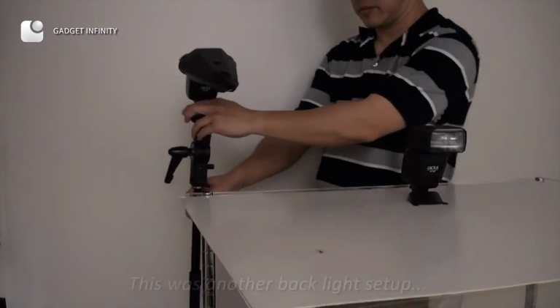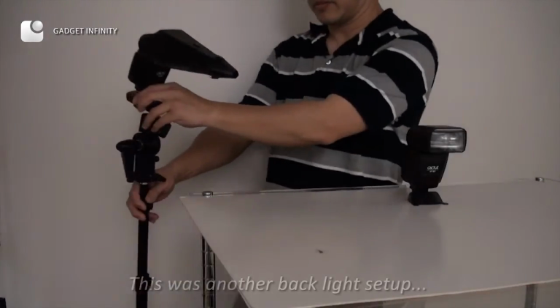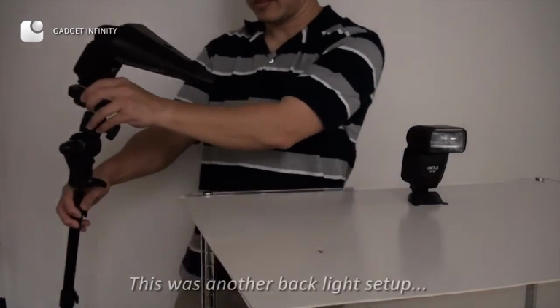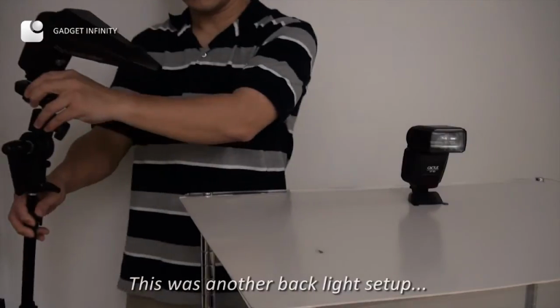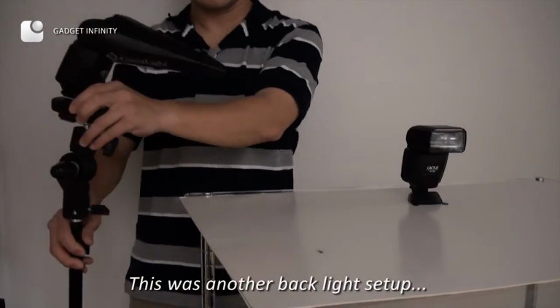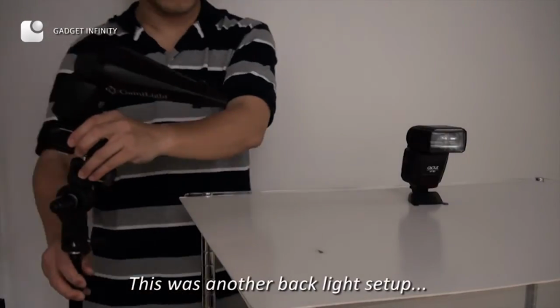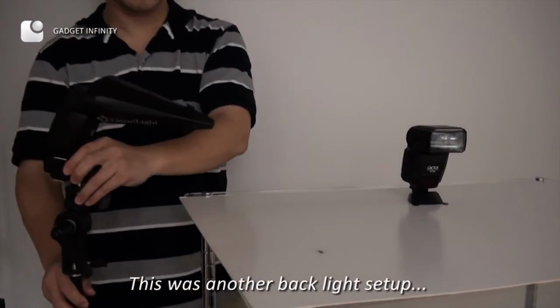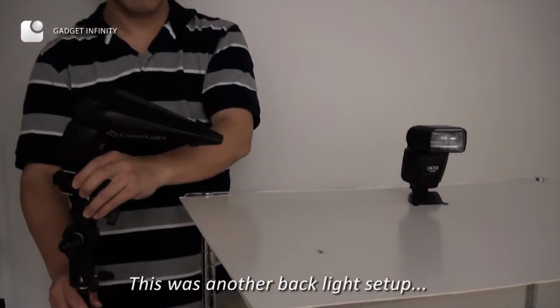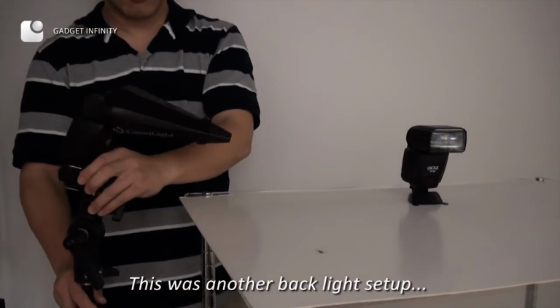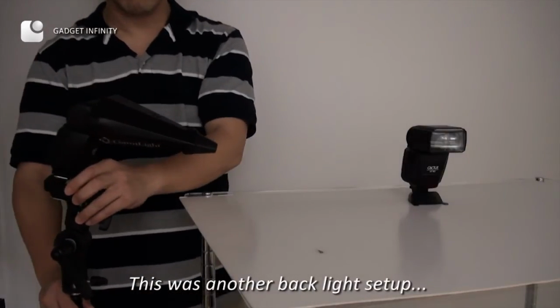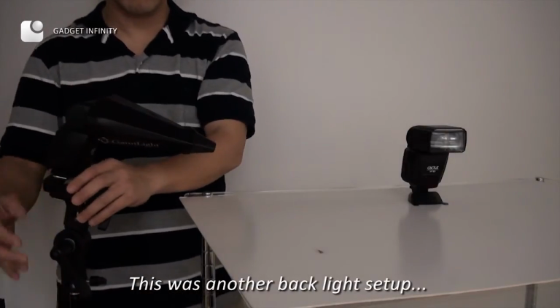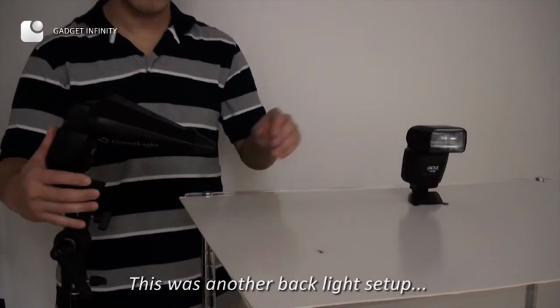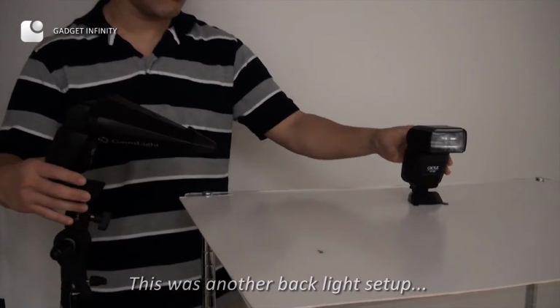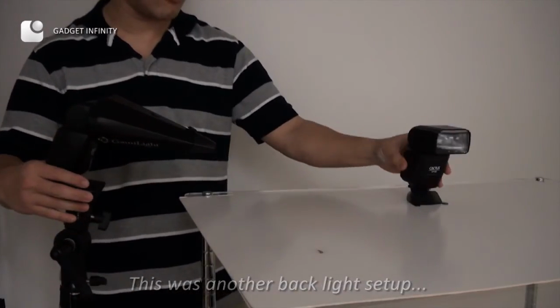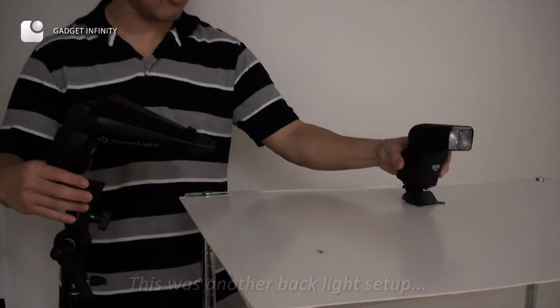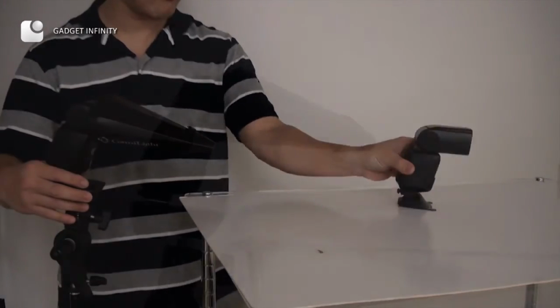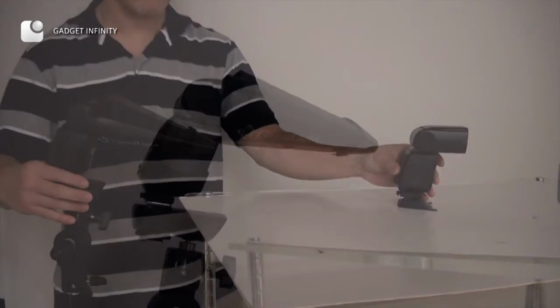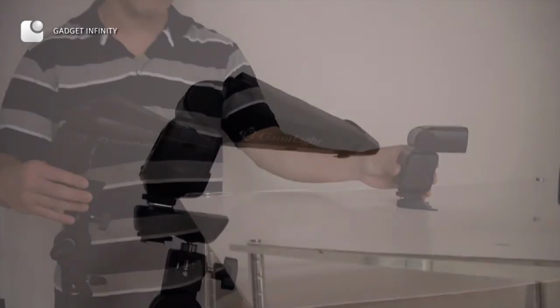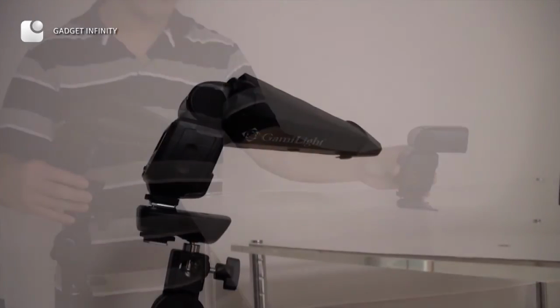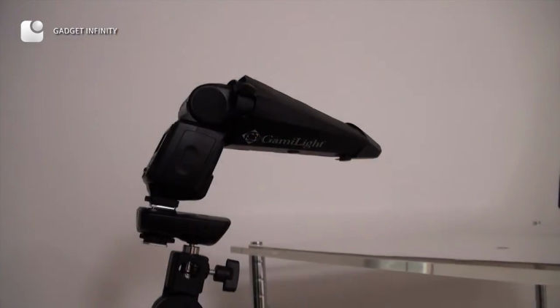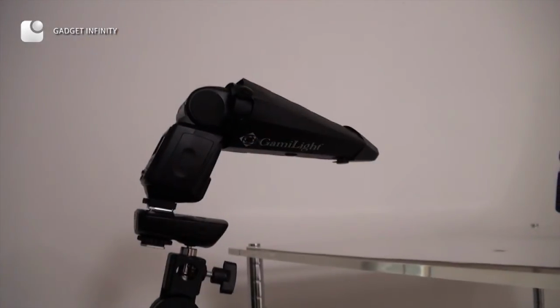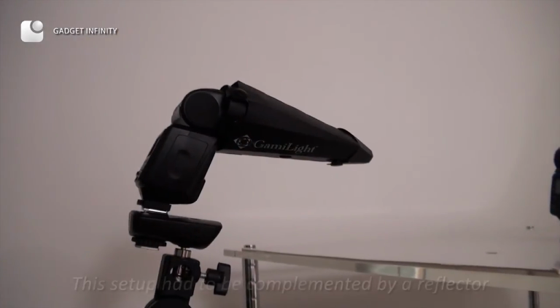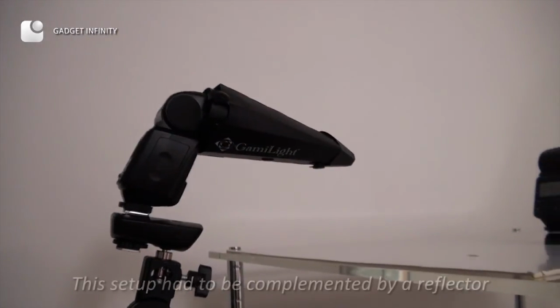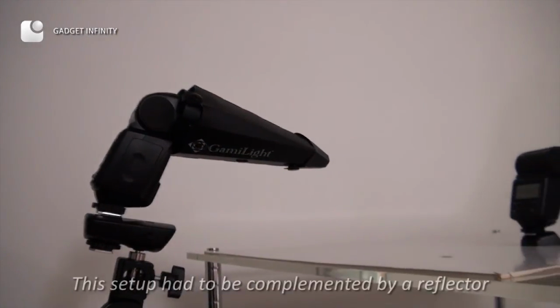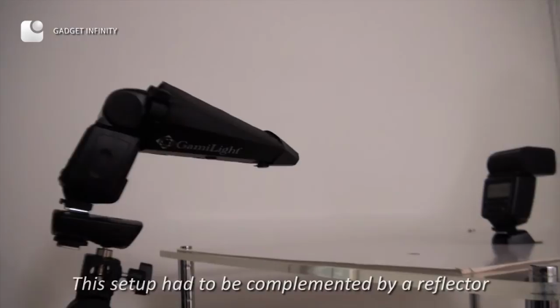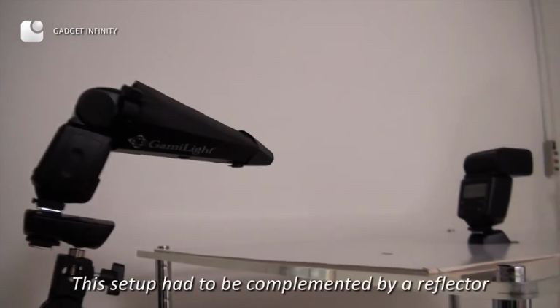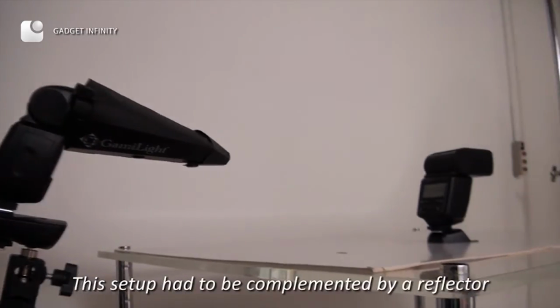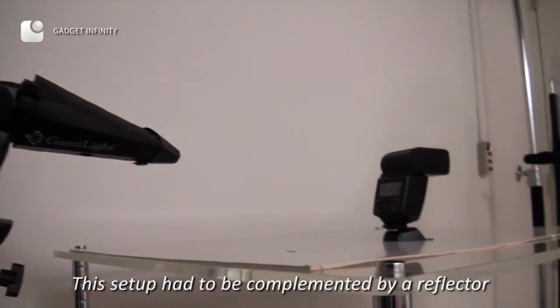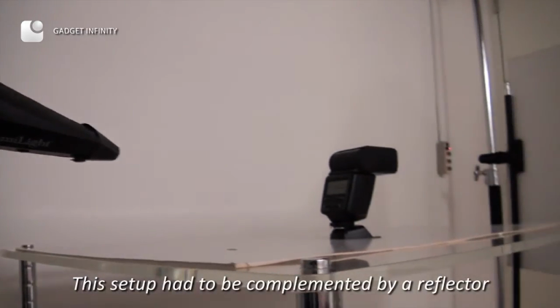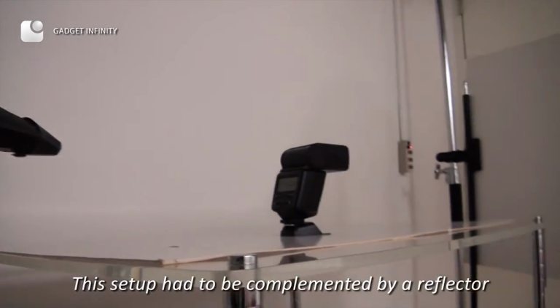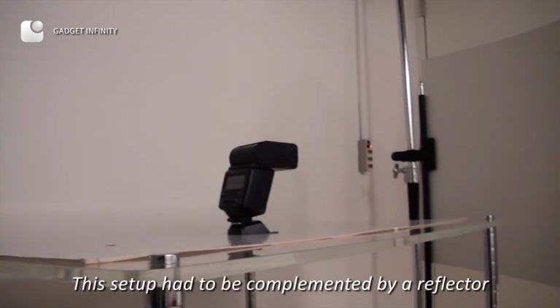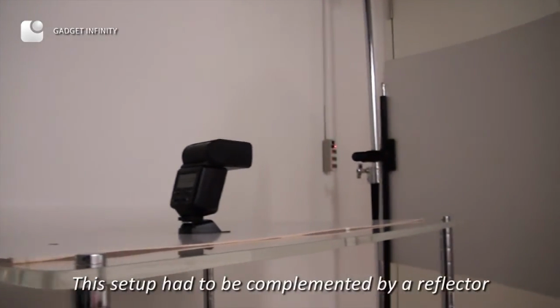This was another backlight setup. This setup had to be complemented by a reflector.